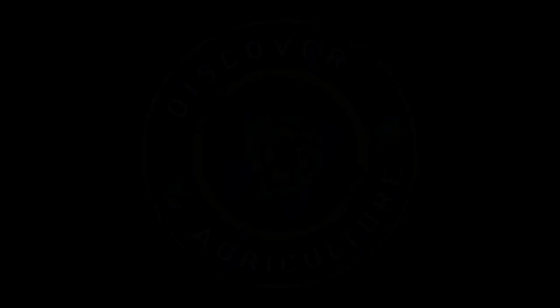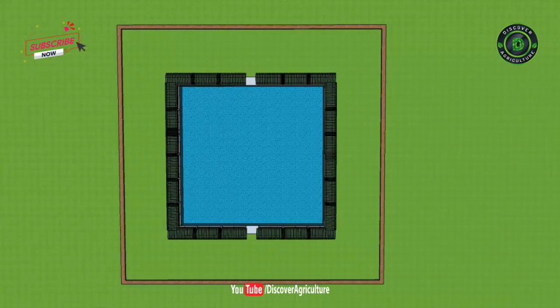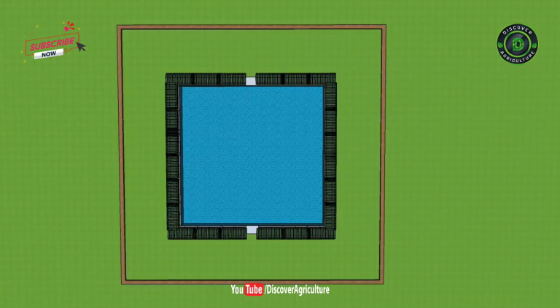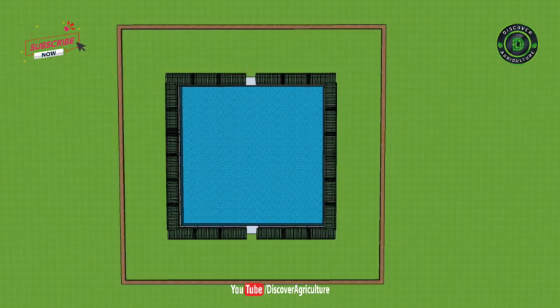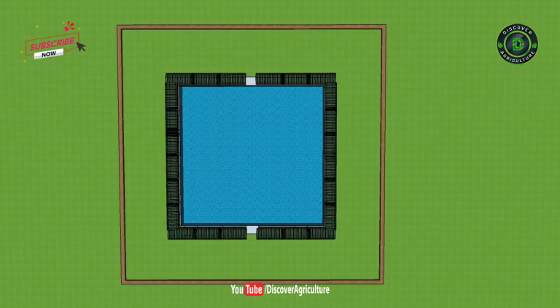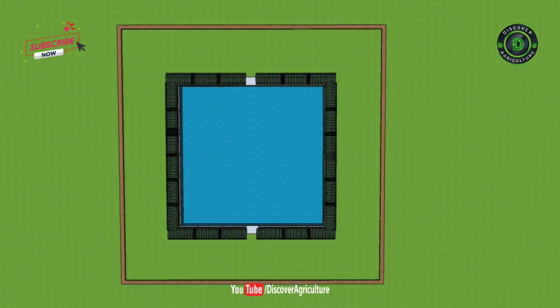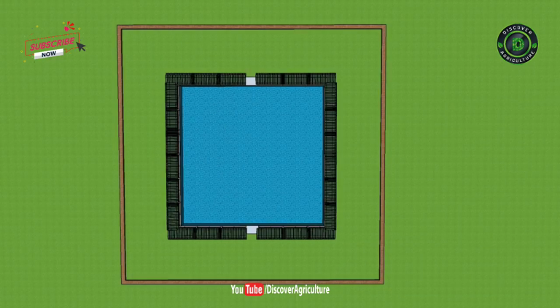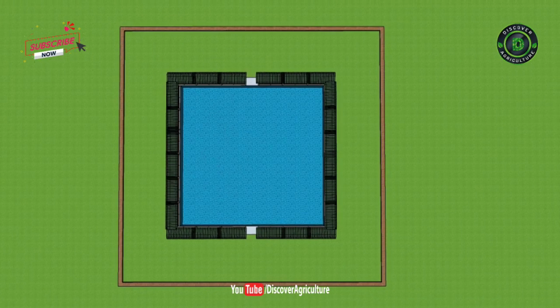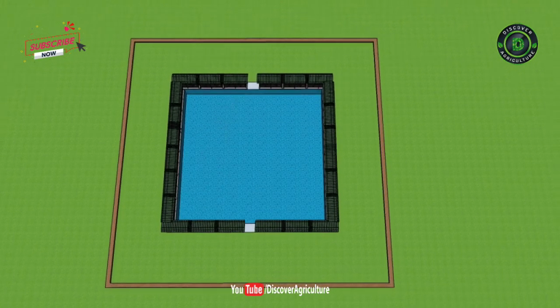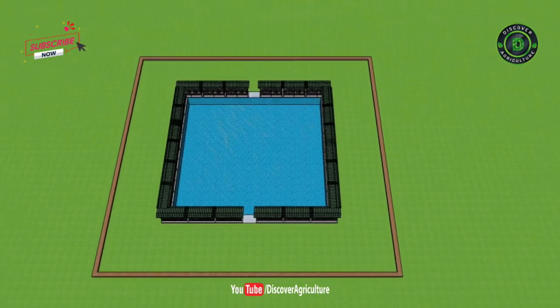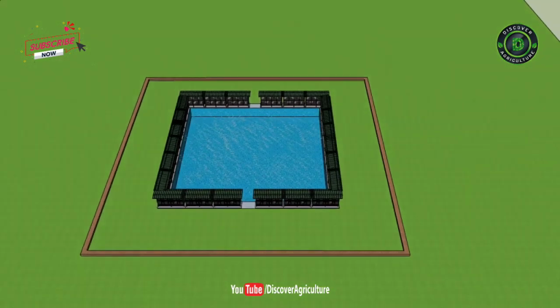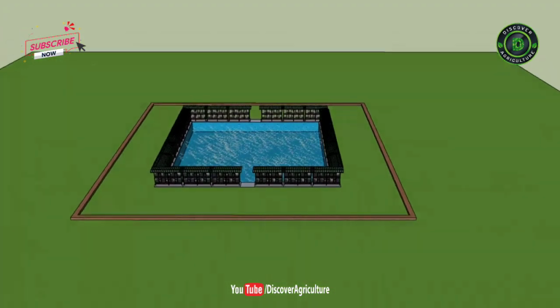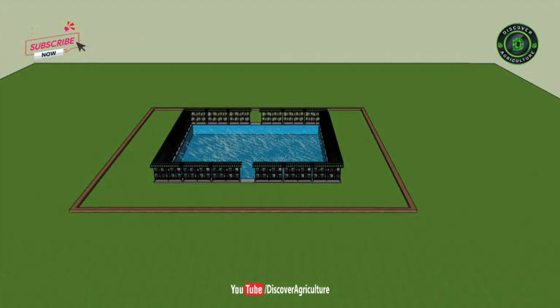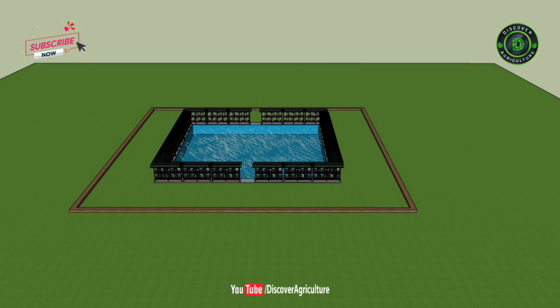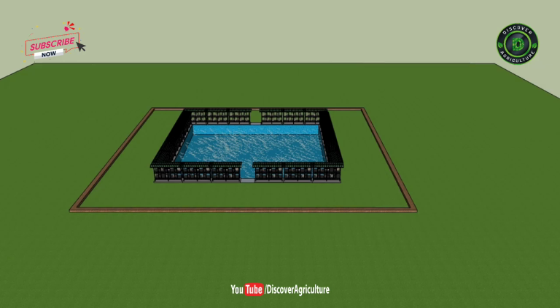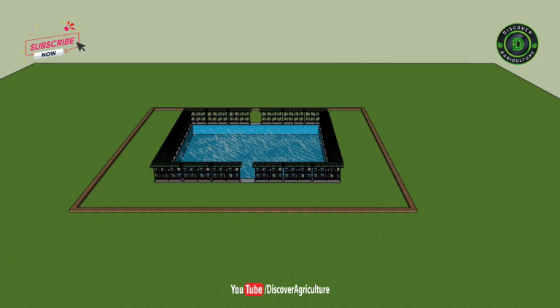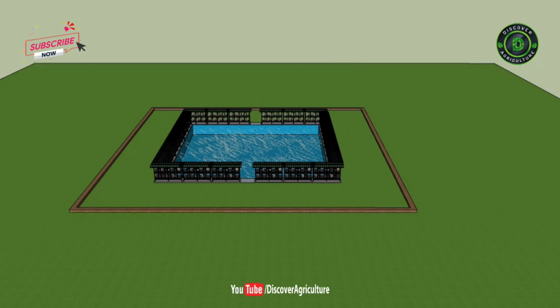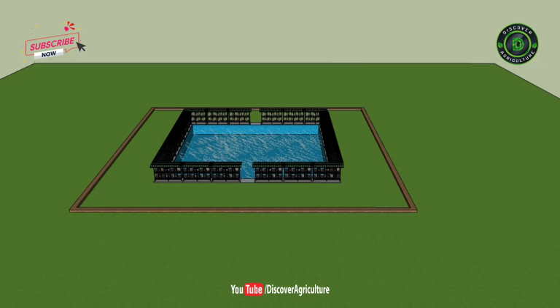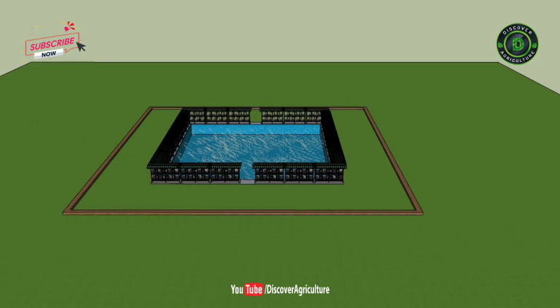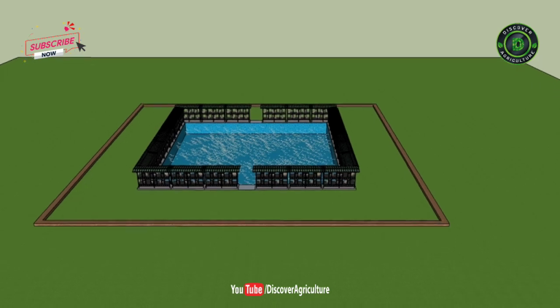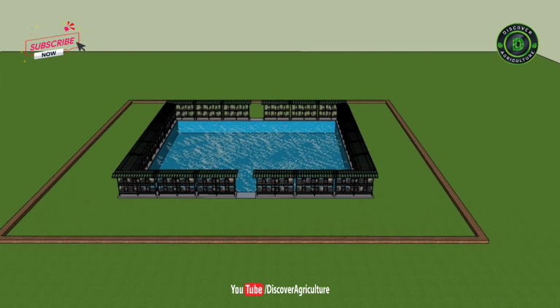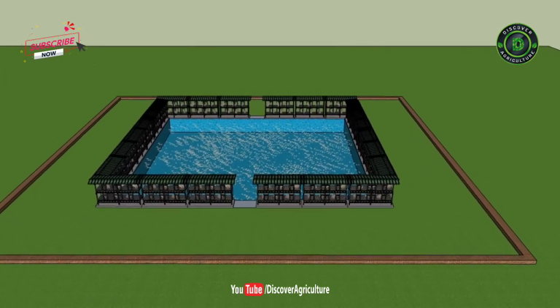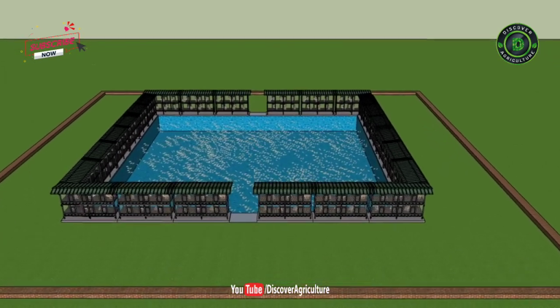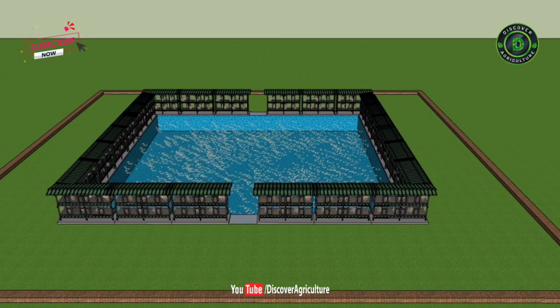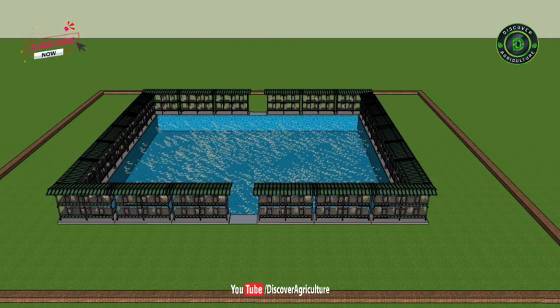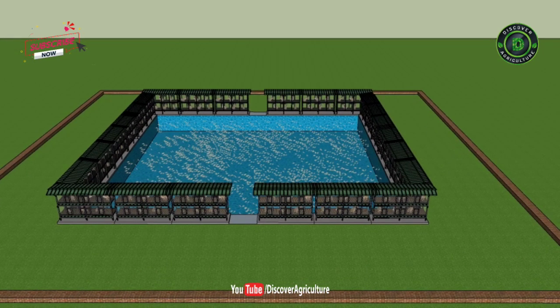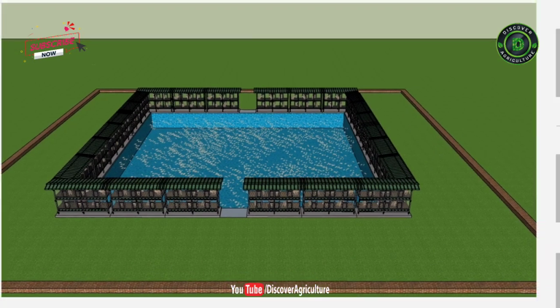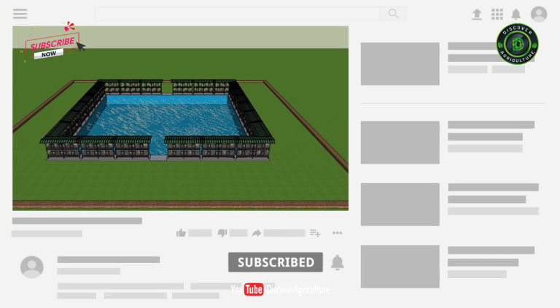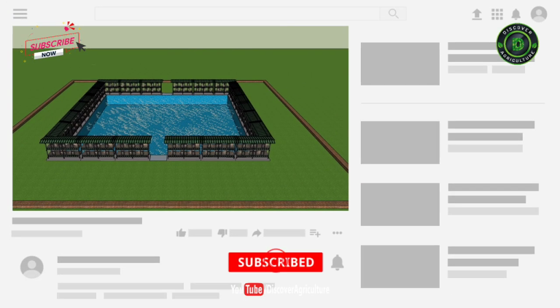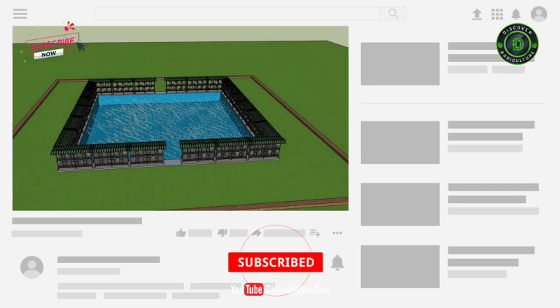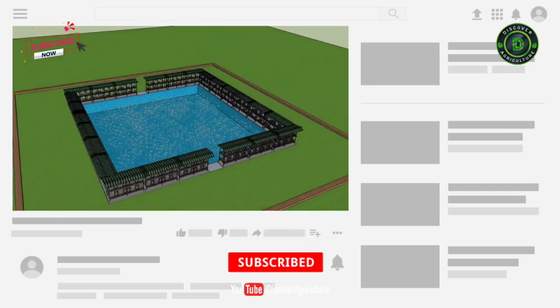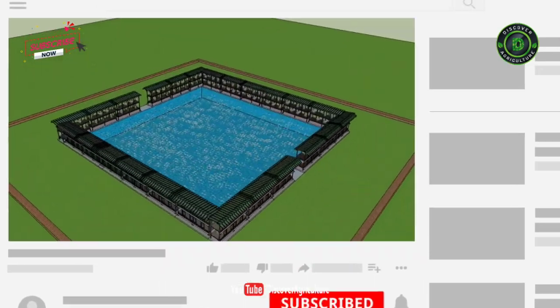Hi friends. Welcome to the Discover Agriculture YouTube channel. If you're not yet subscribed to our channel, please subscribe now.